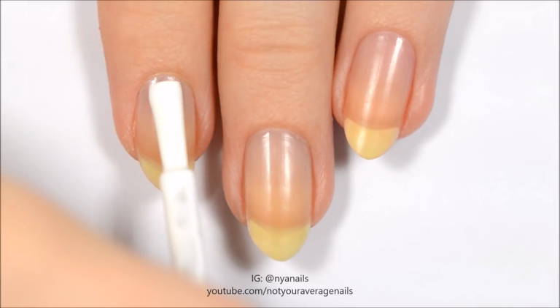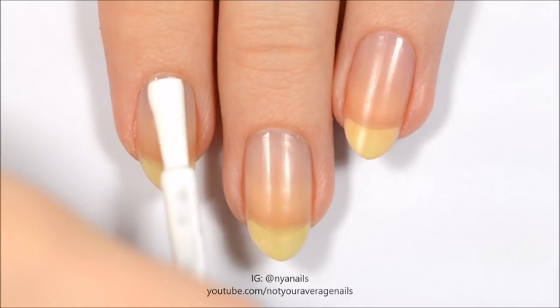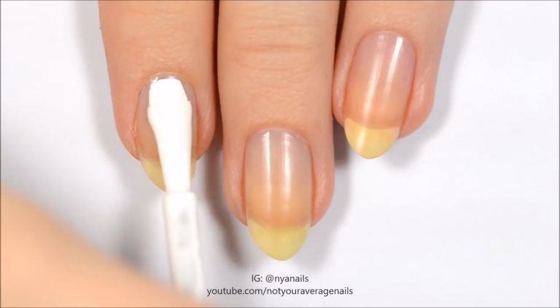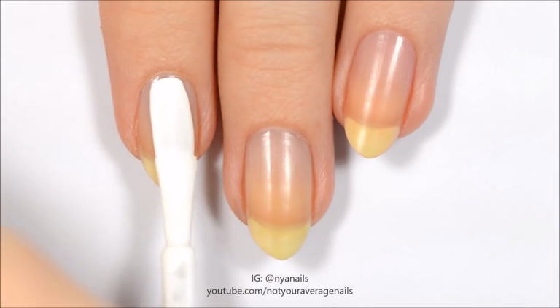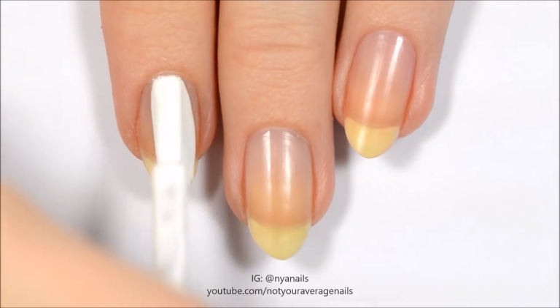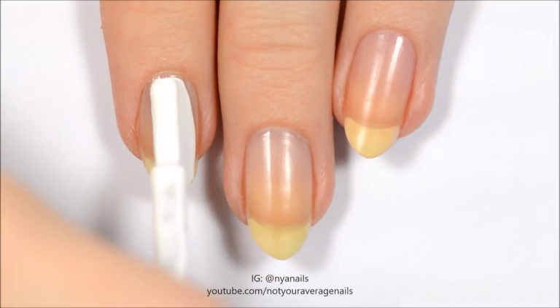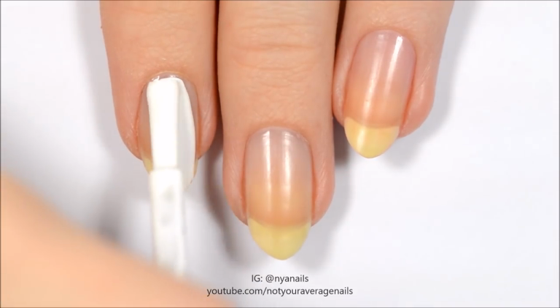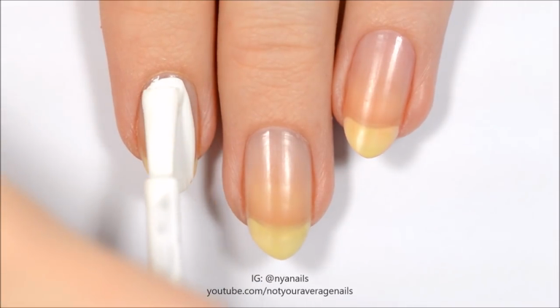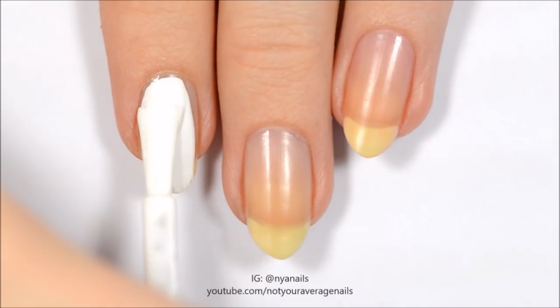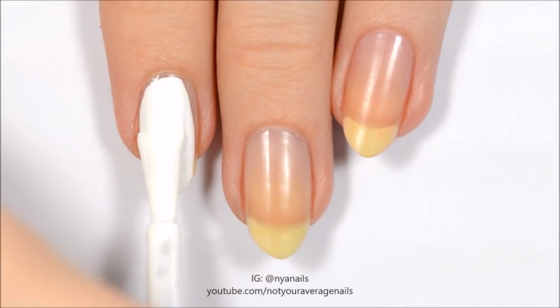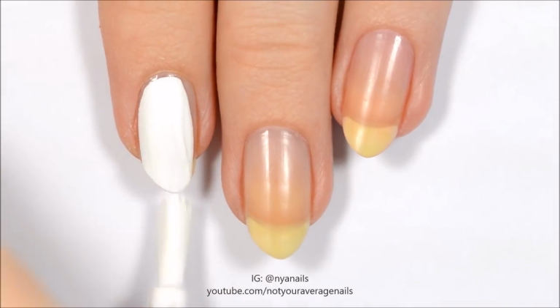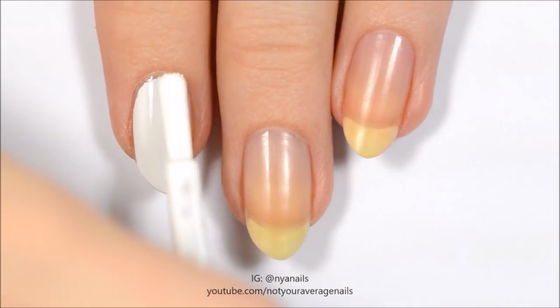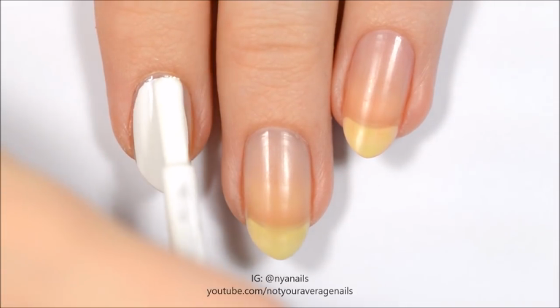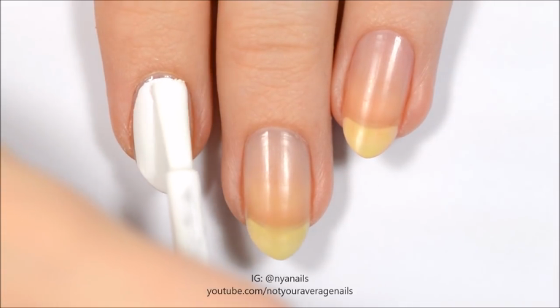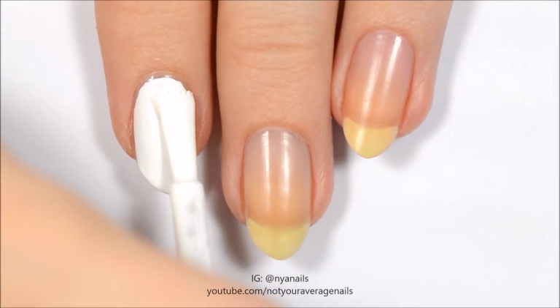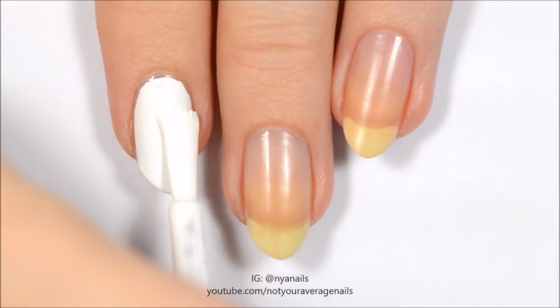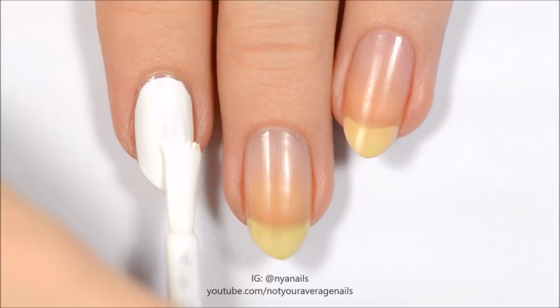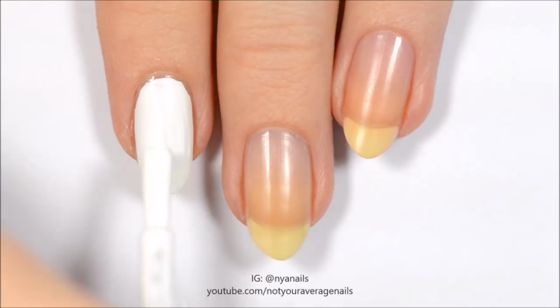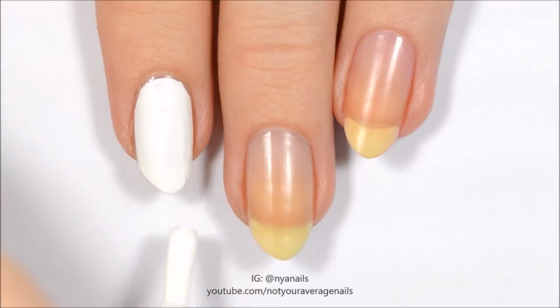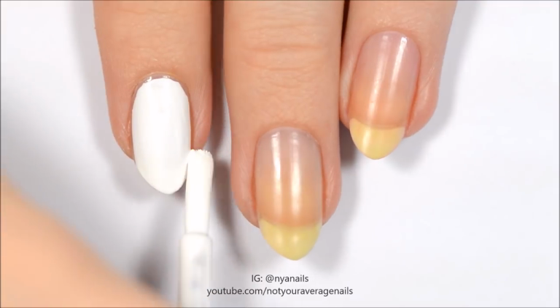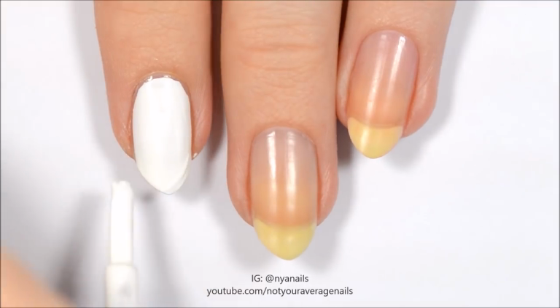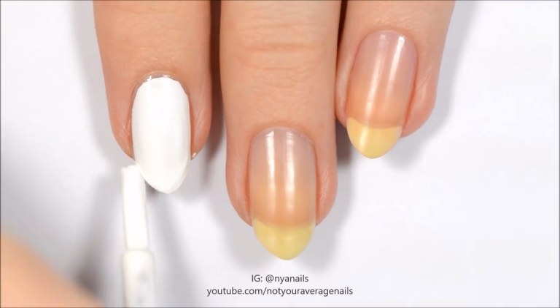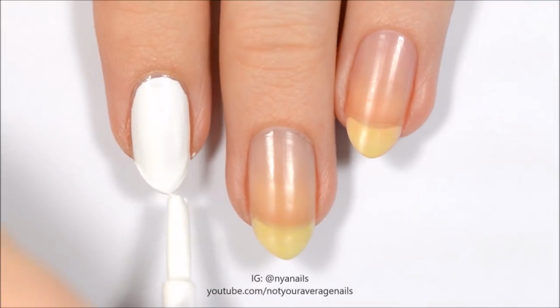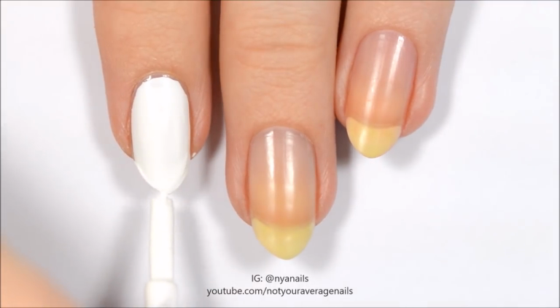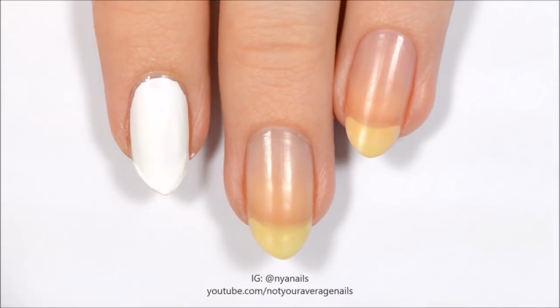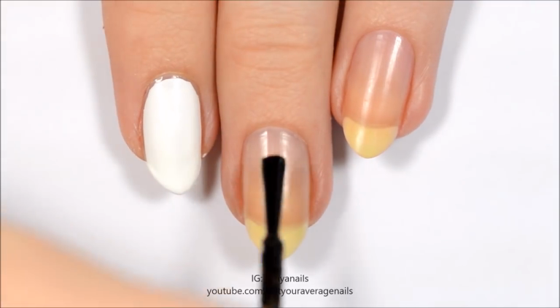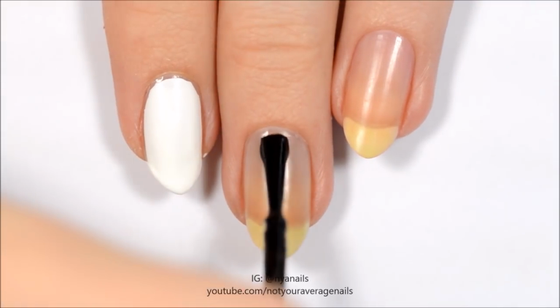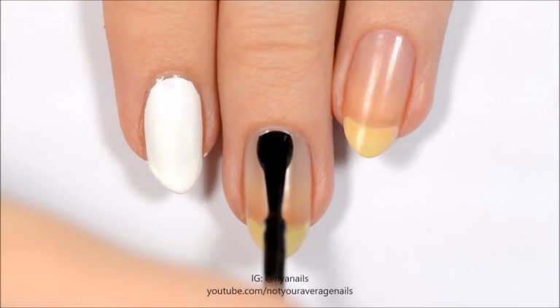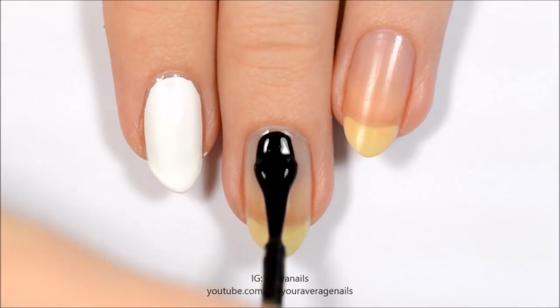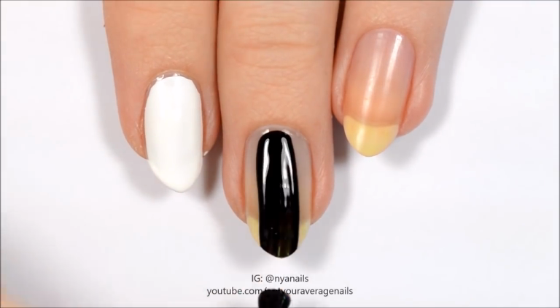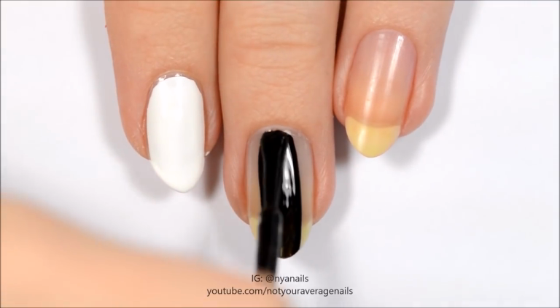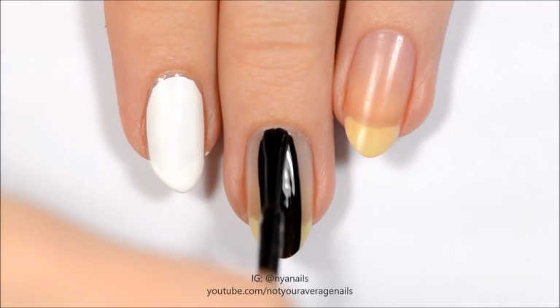Start off by painting your index and thumbnails white, your middle and pinky fingernails black, and your ring fingernail red.